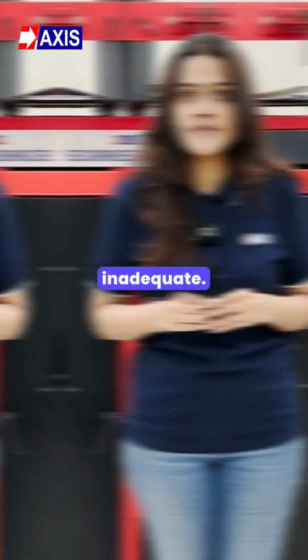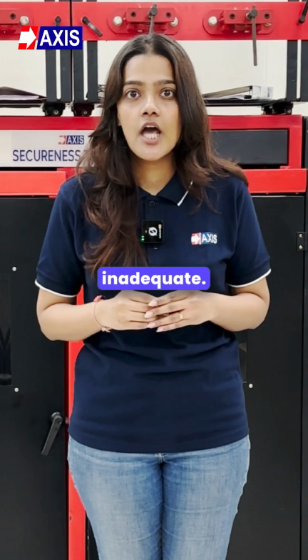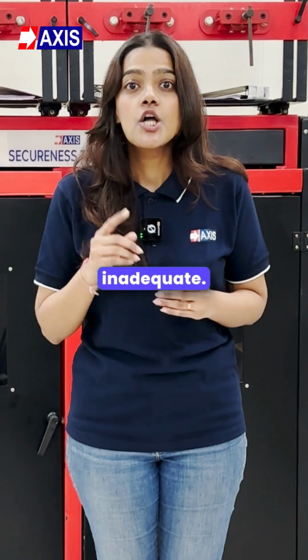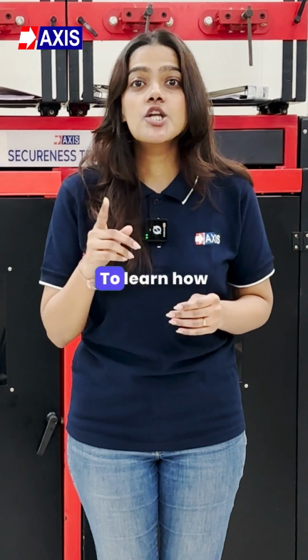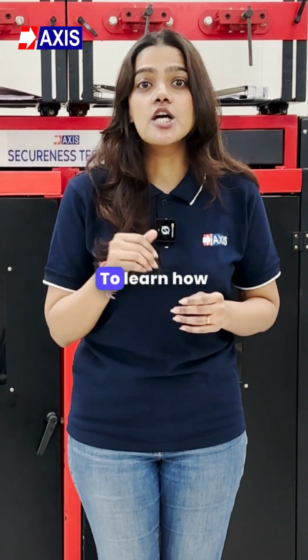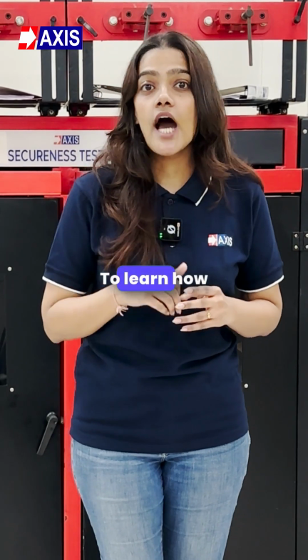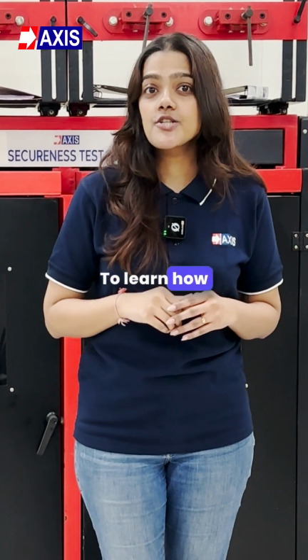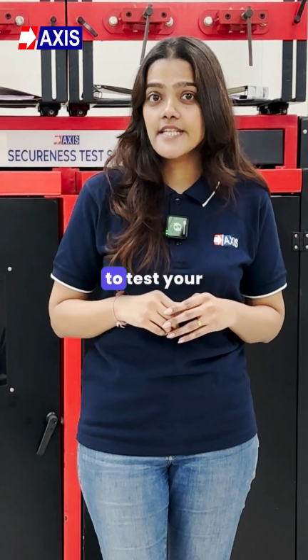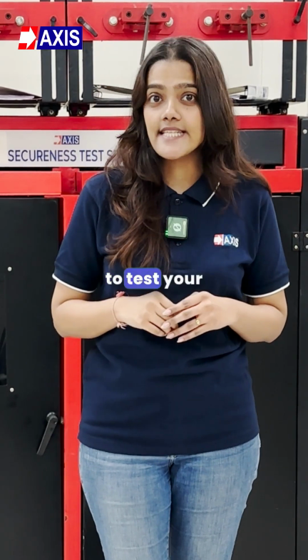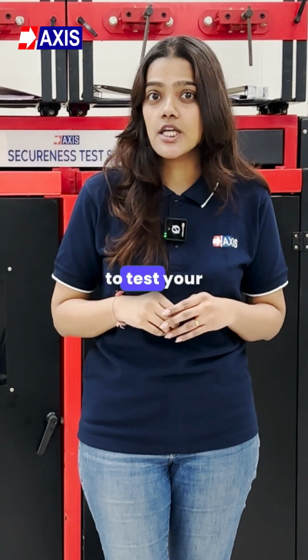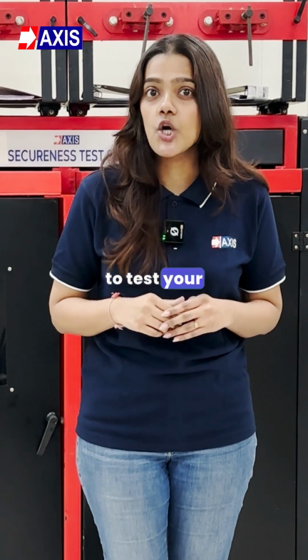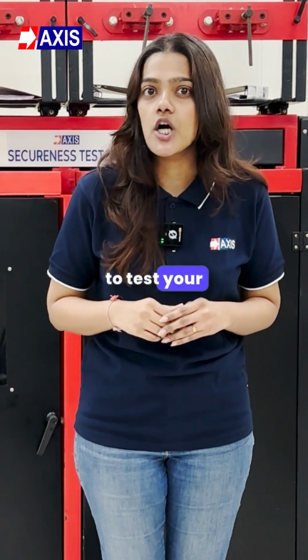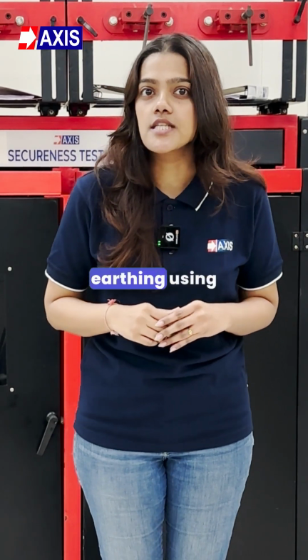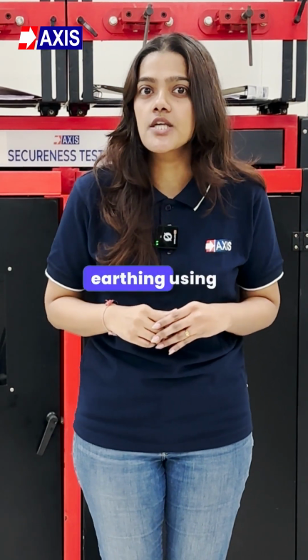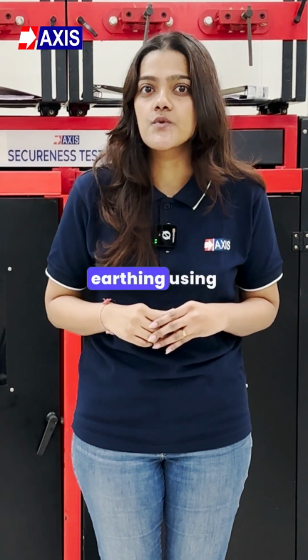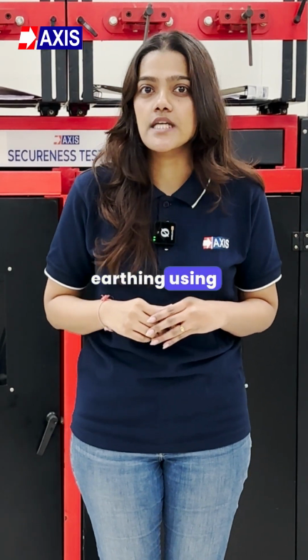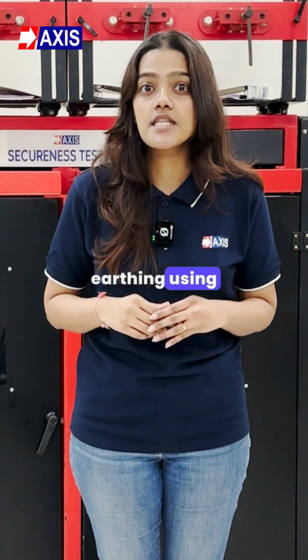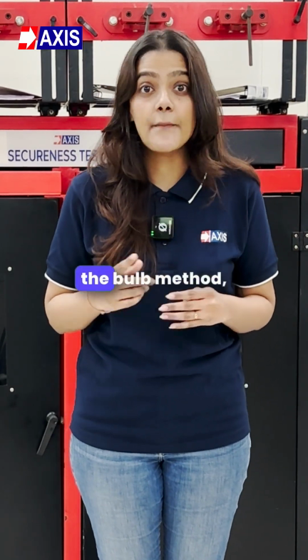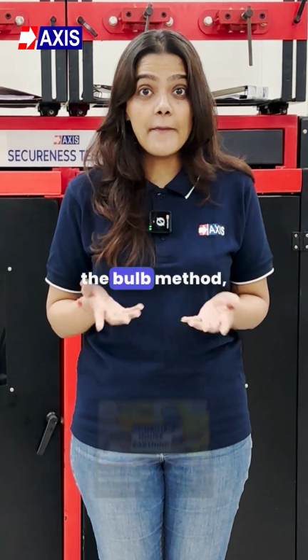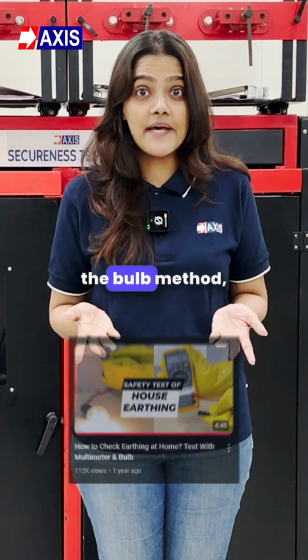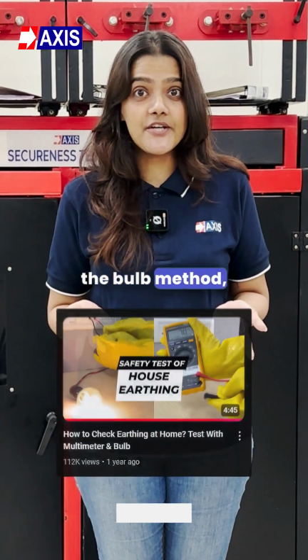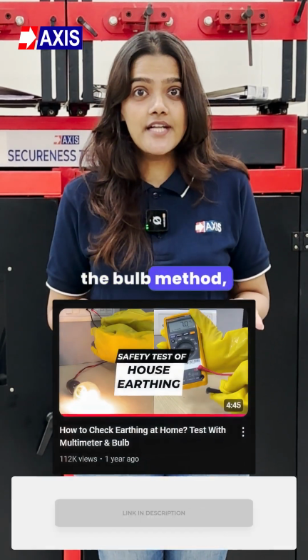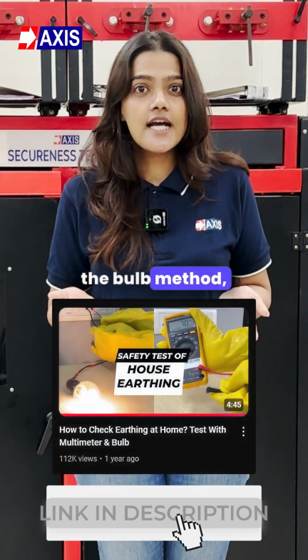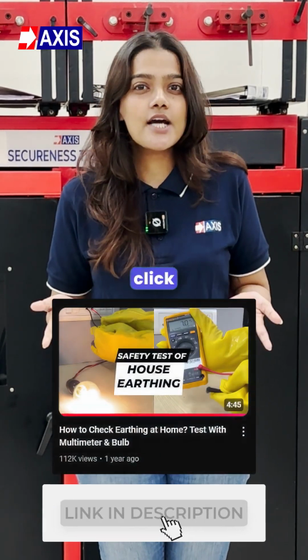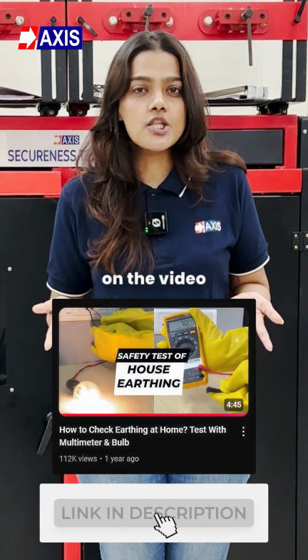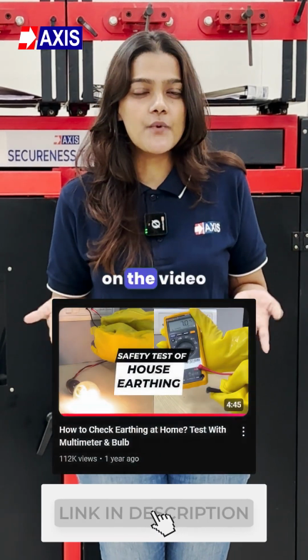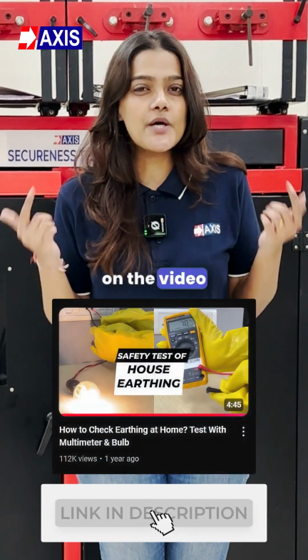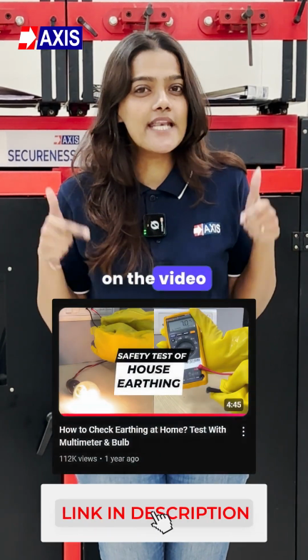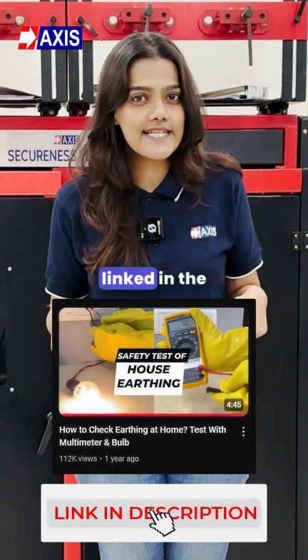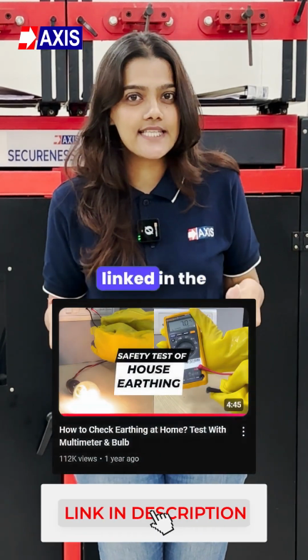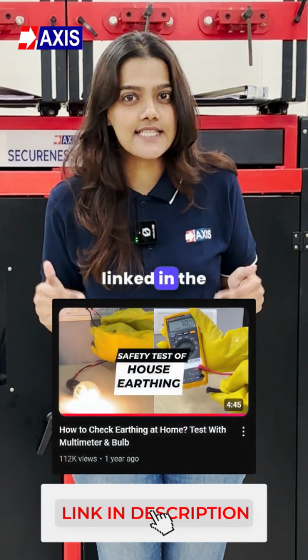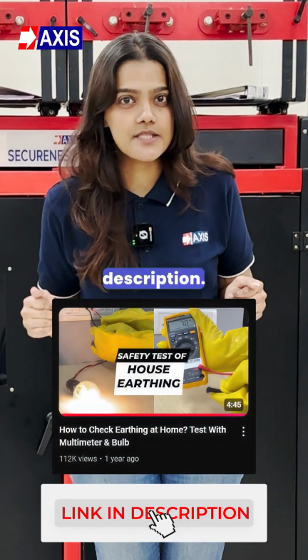To learn how to test your earthing using the bulk method, click on the video linked in the description.